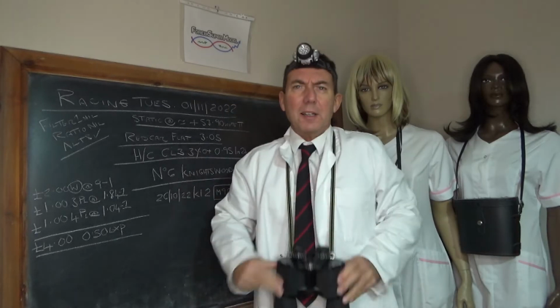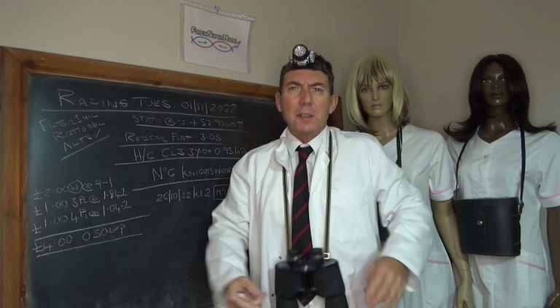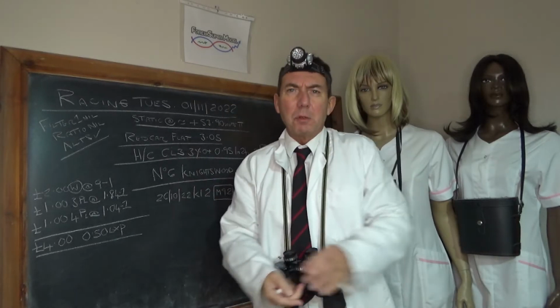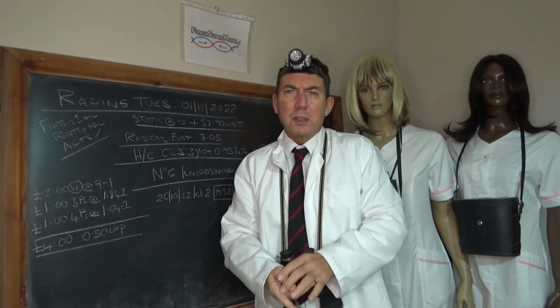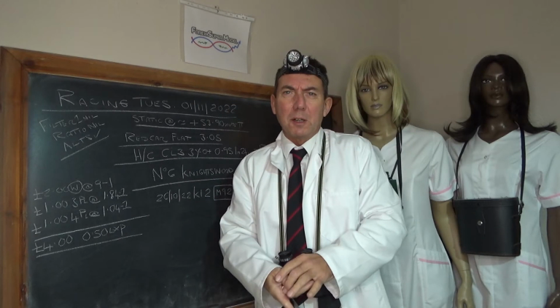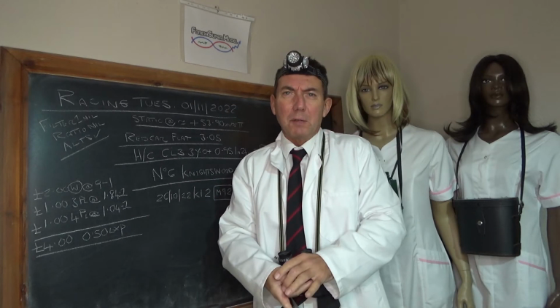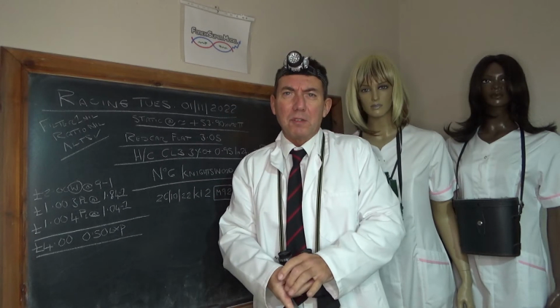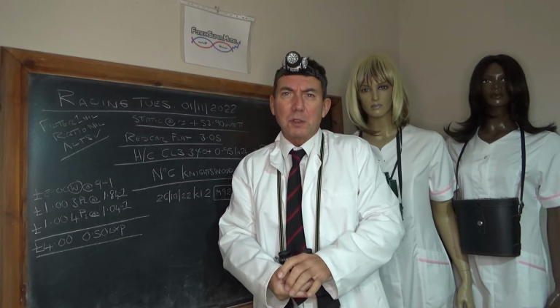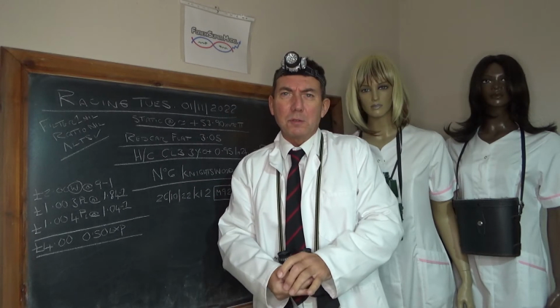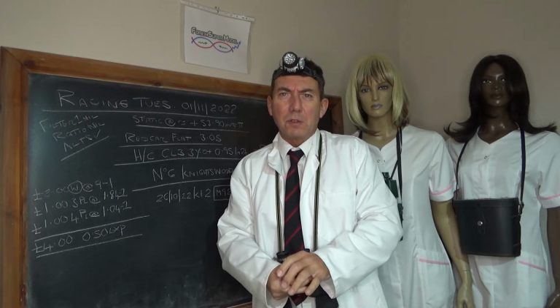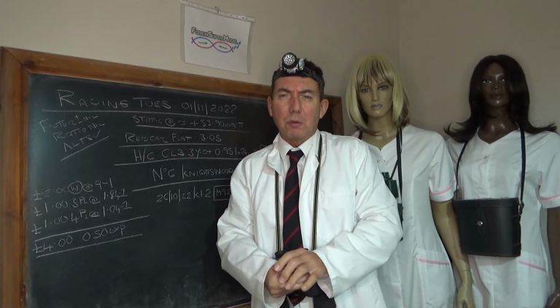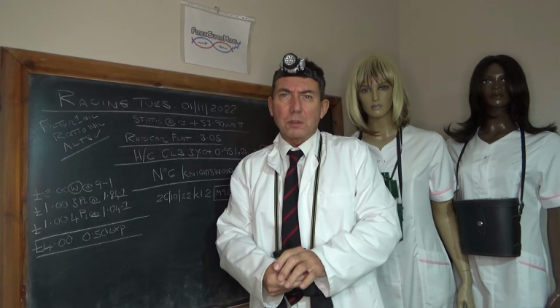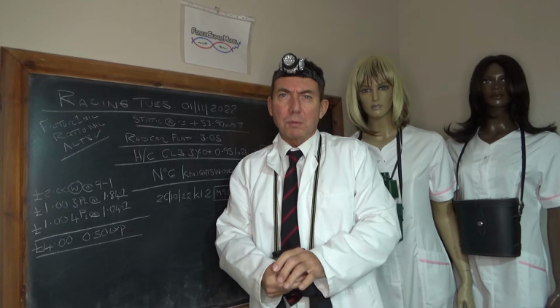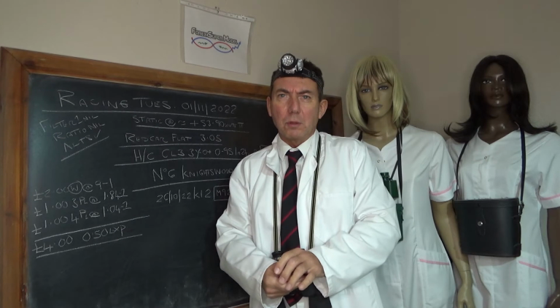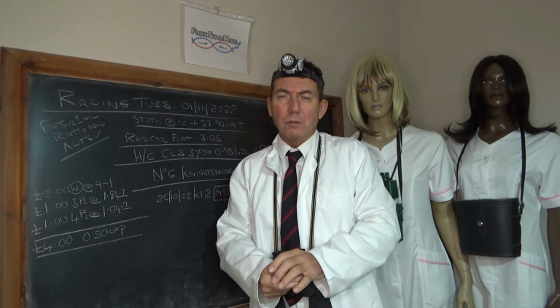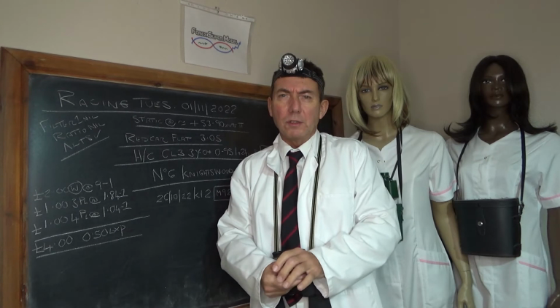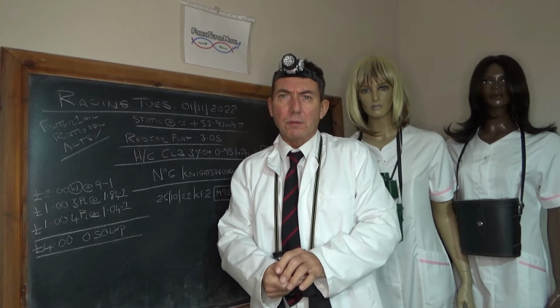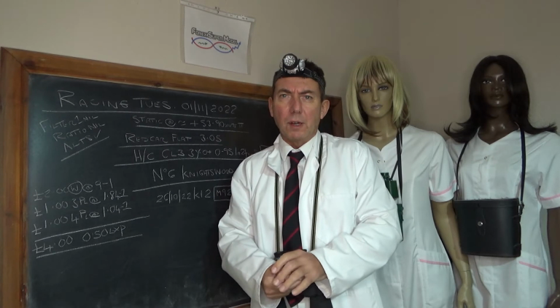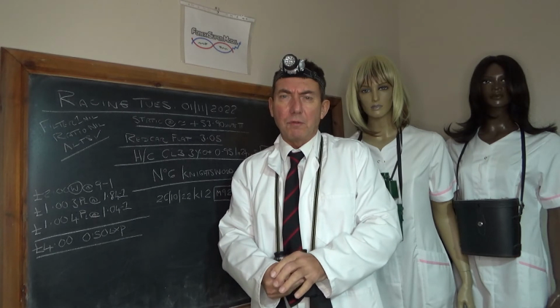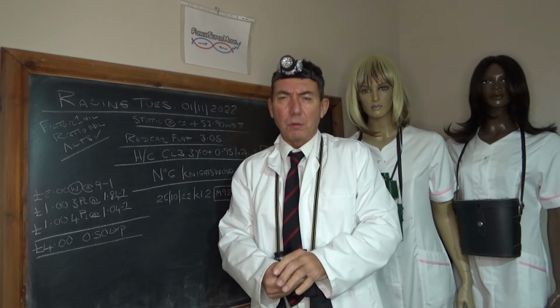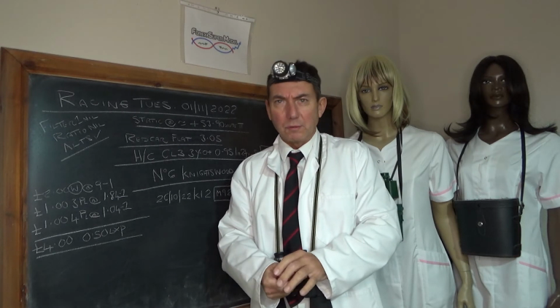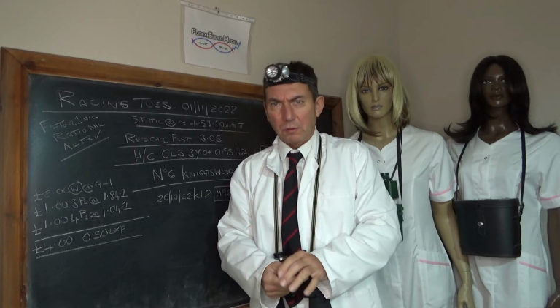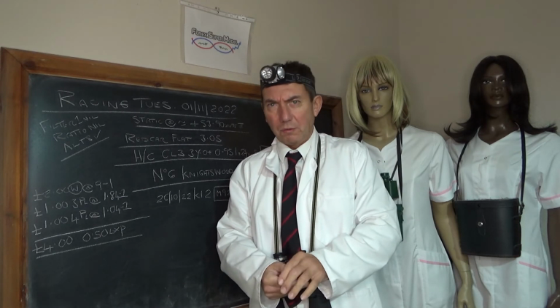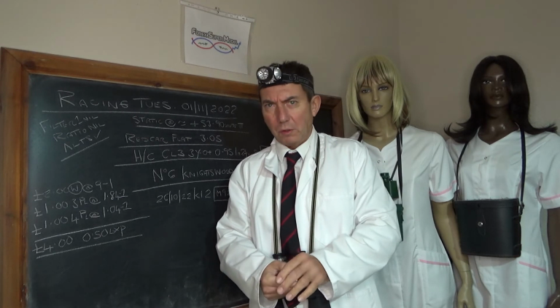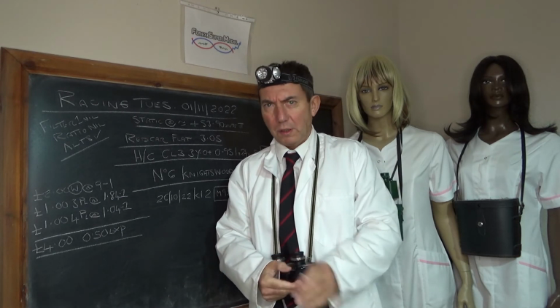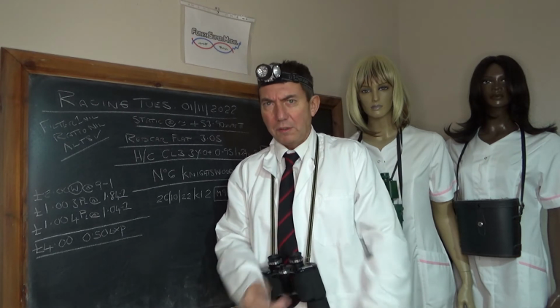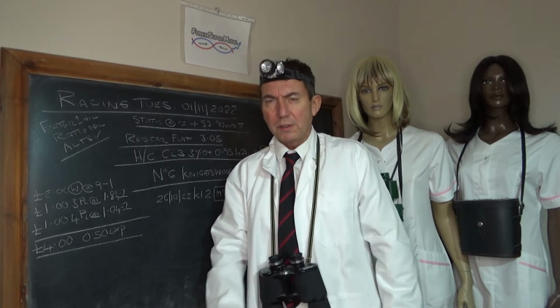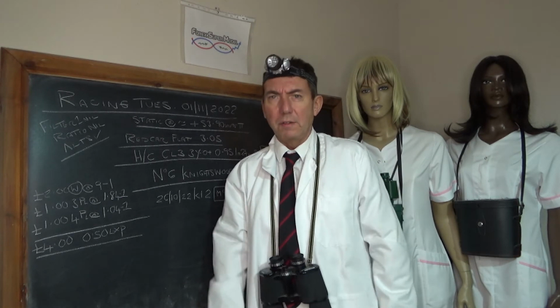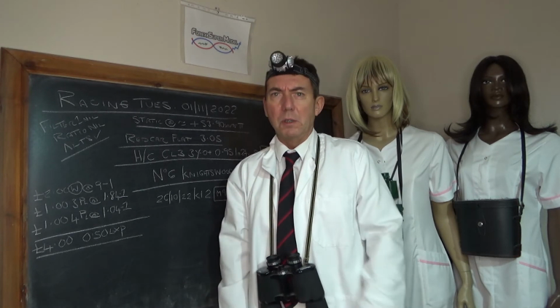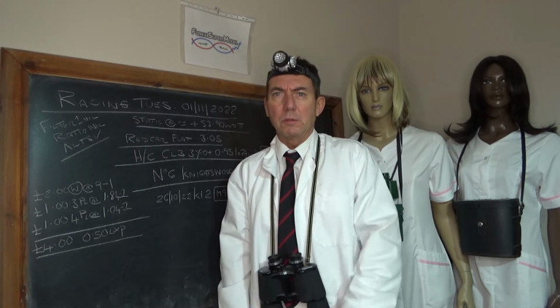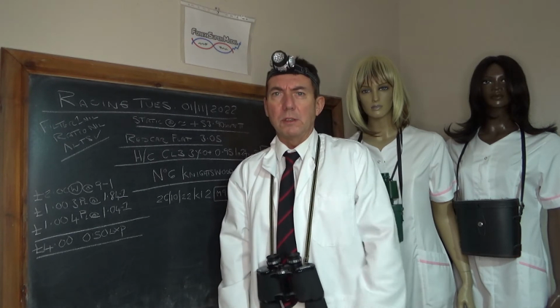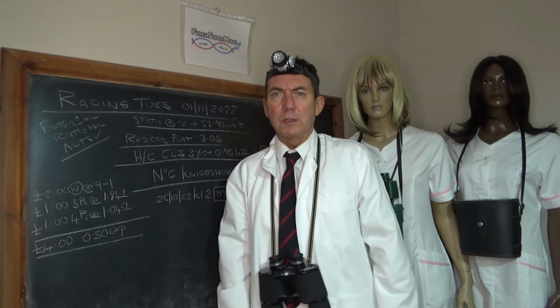Good morning and hello. I'm Professor Coden. This is the 4X Supermodel Racing Review and 4X Review for the 1st of November 2022.